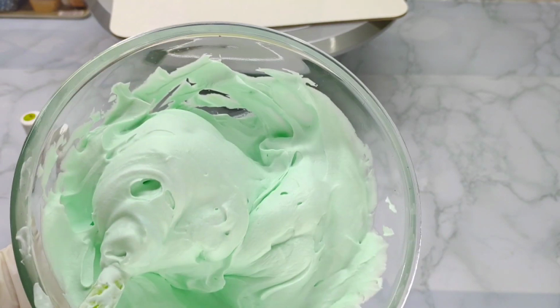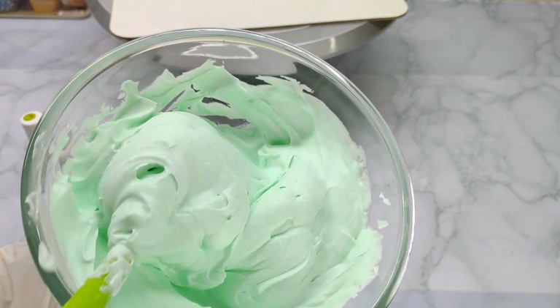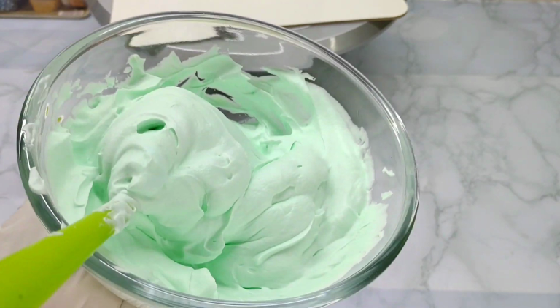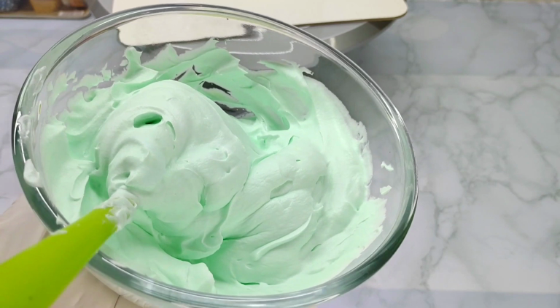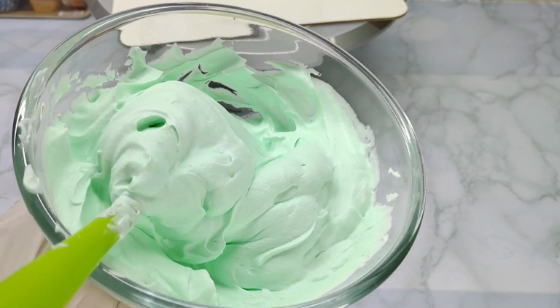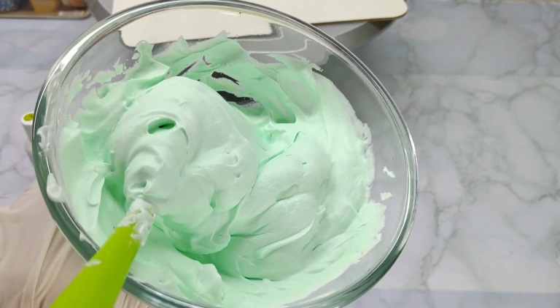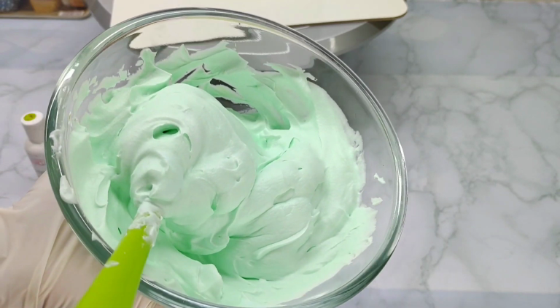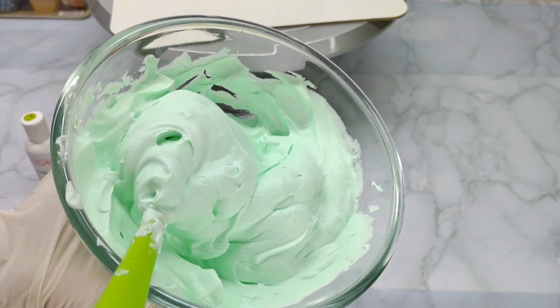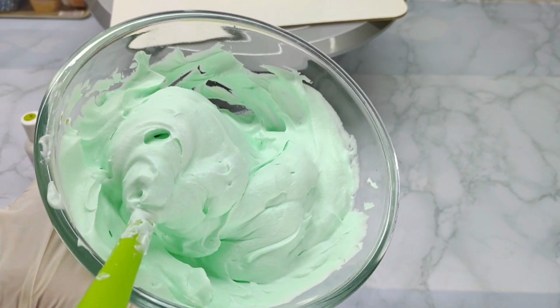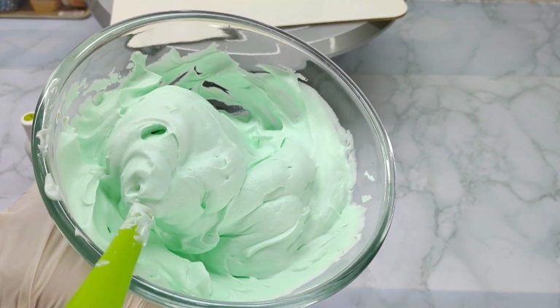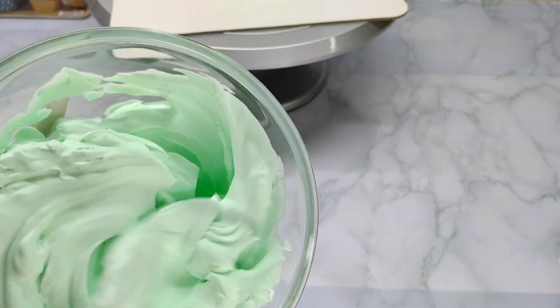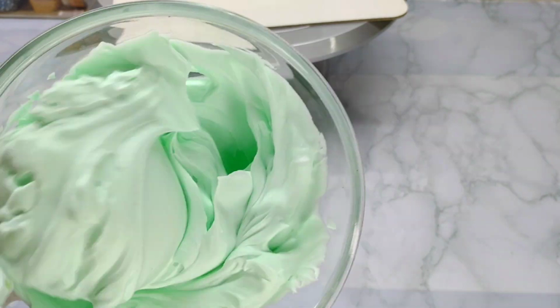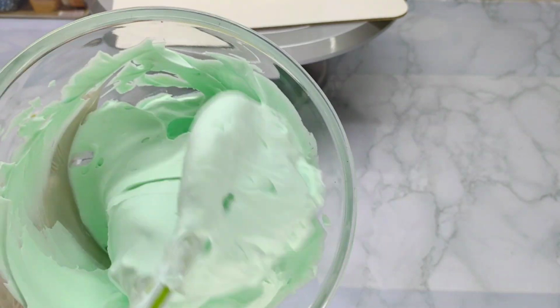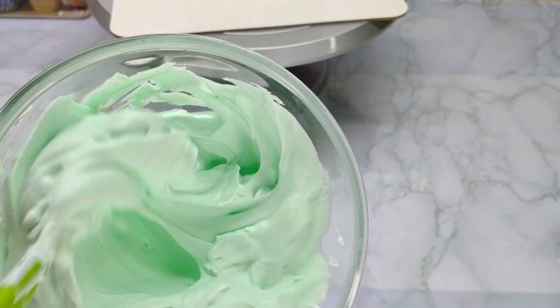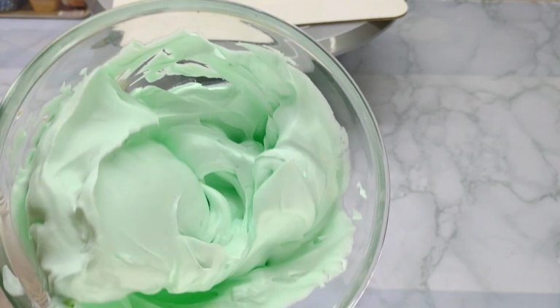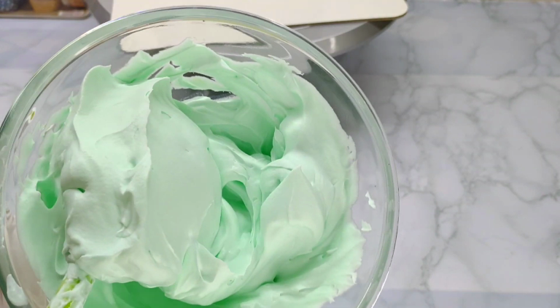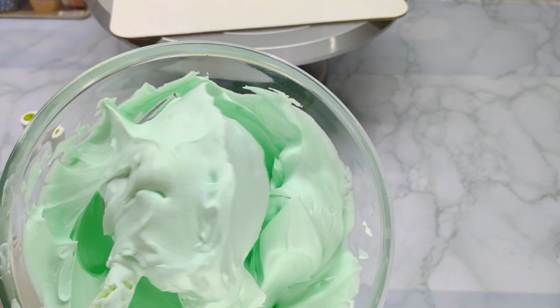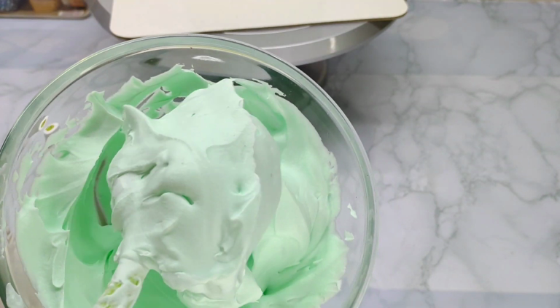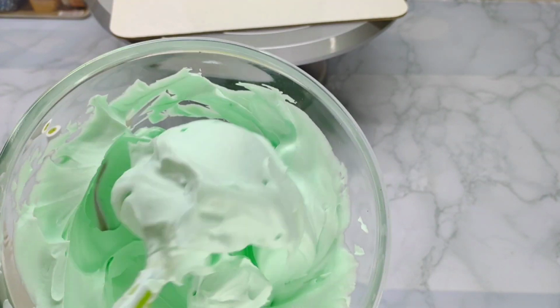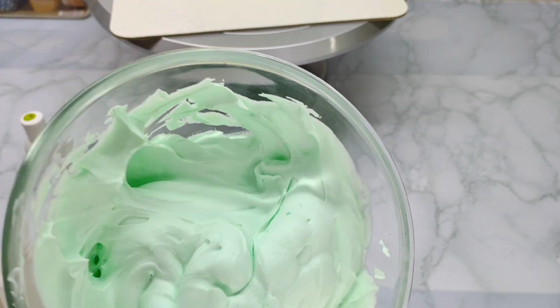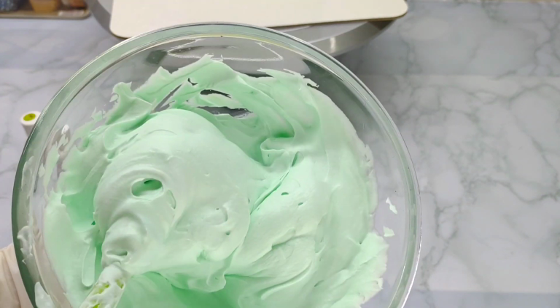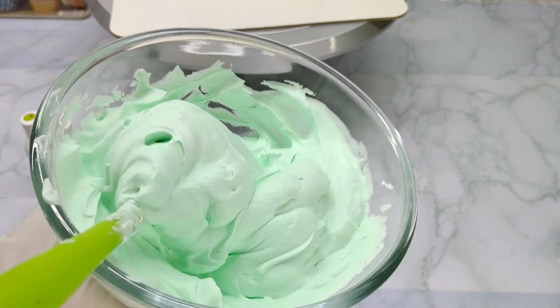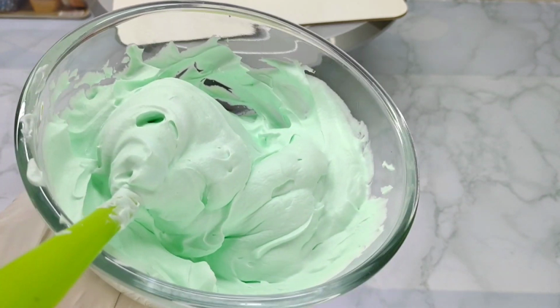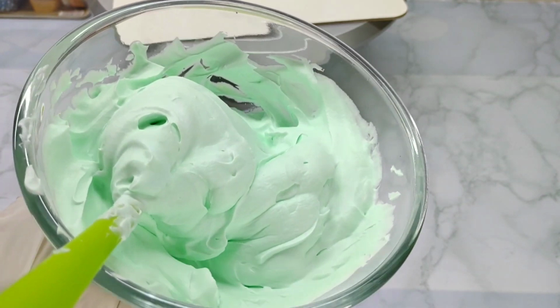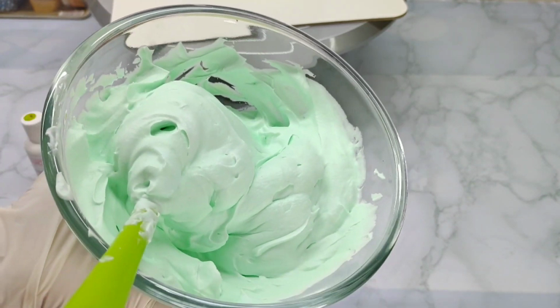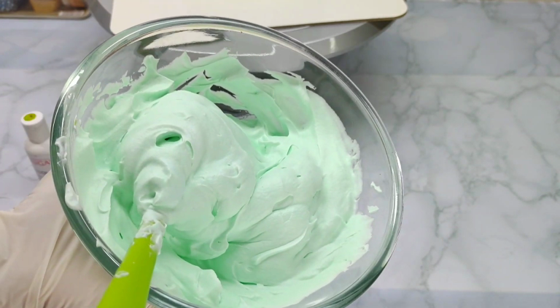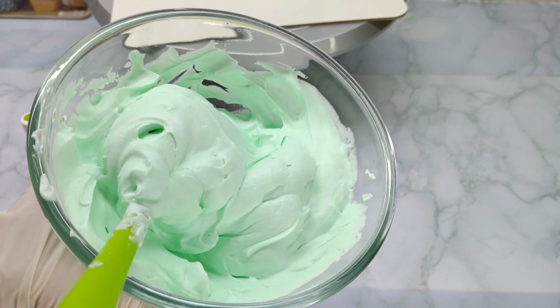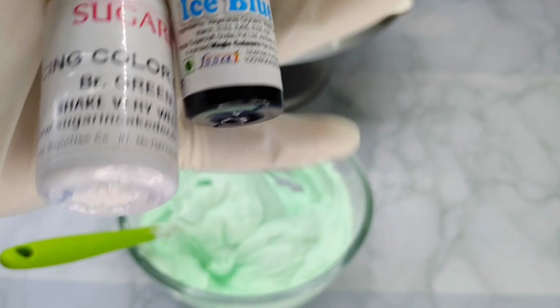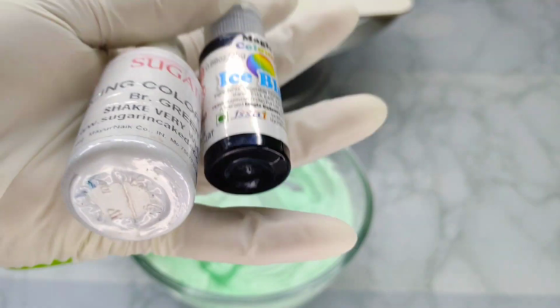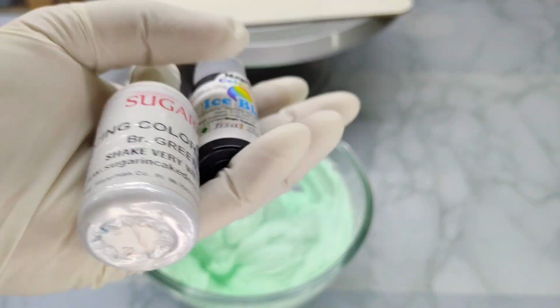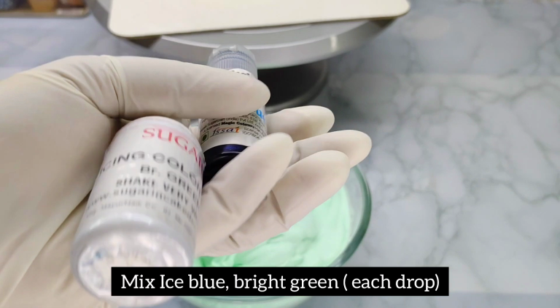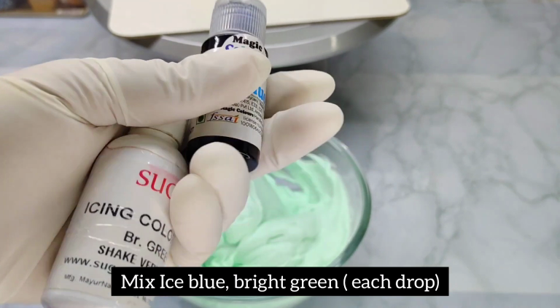Now we have to add icing on the cake. Then we add a little green and blue.